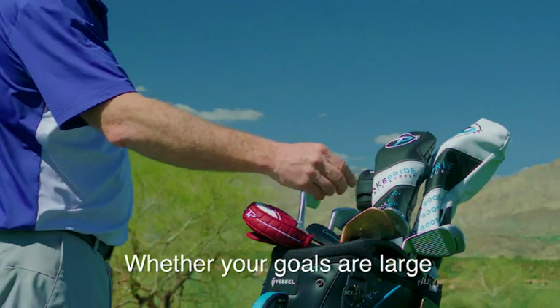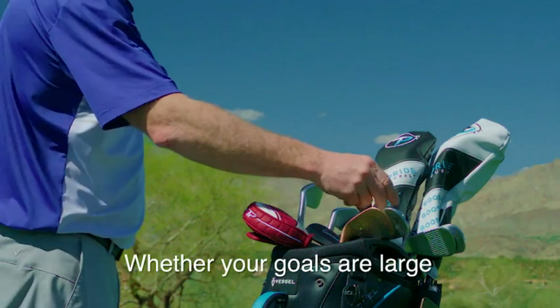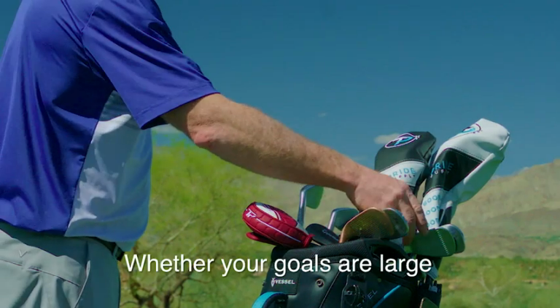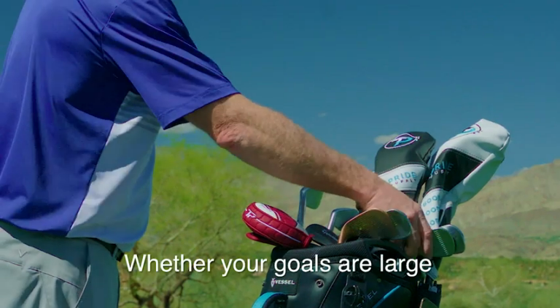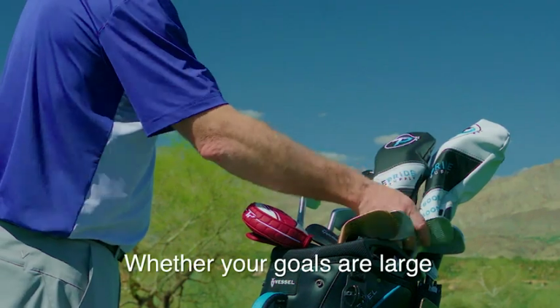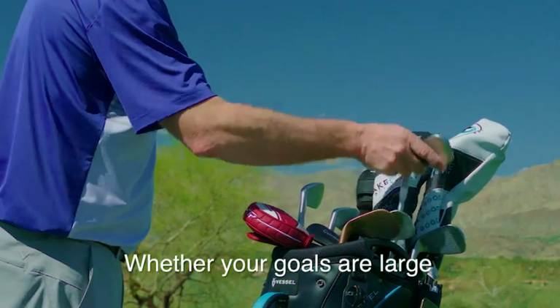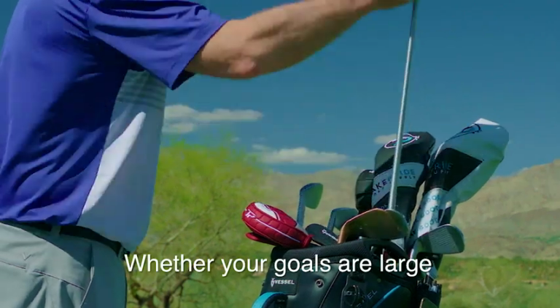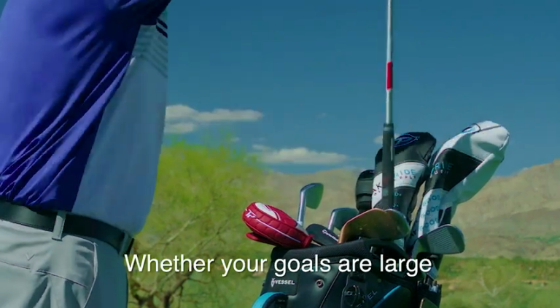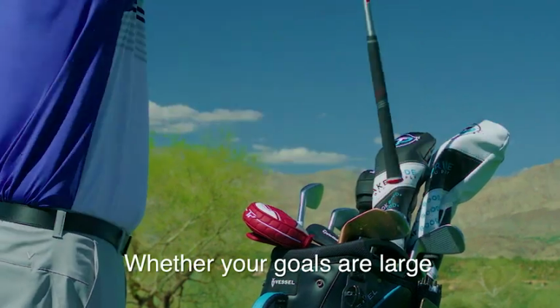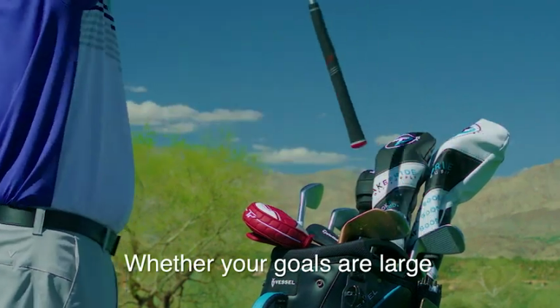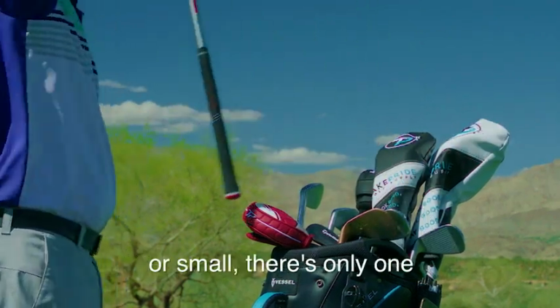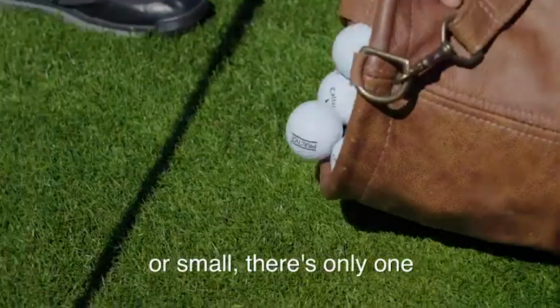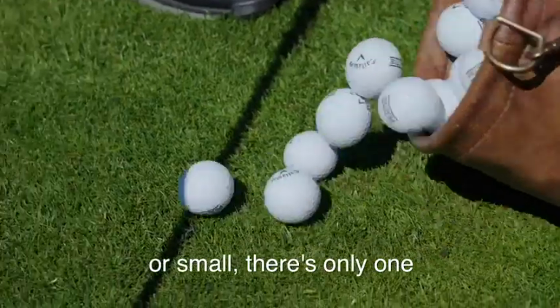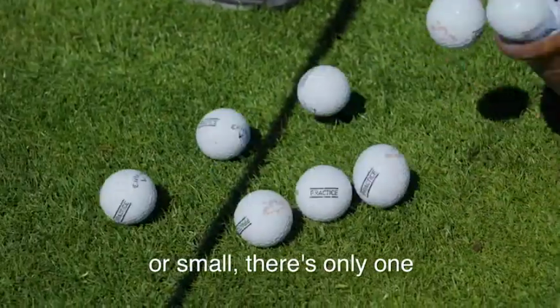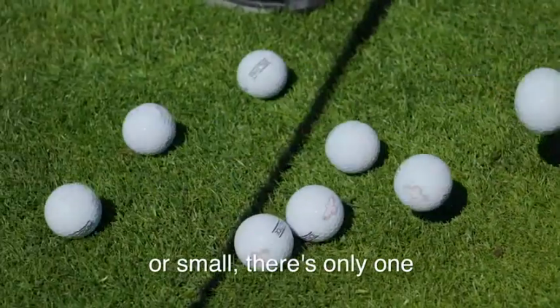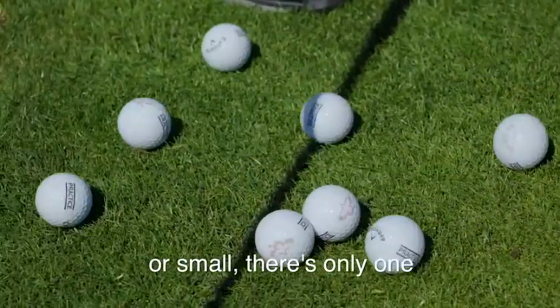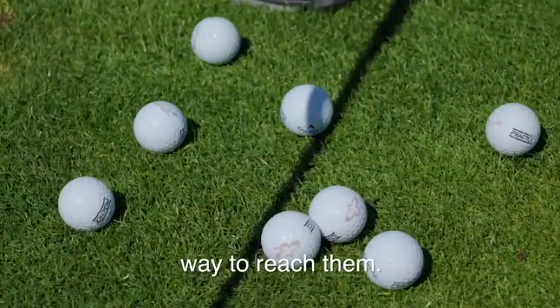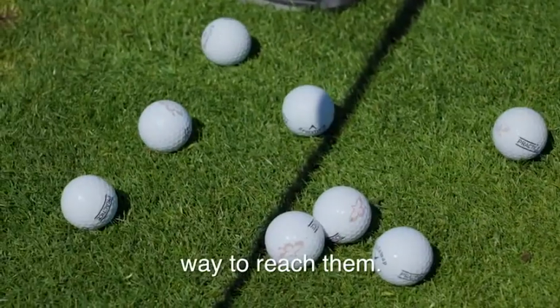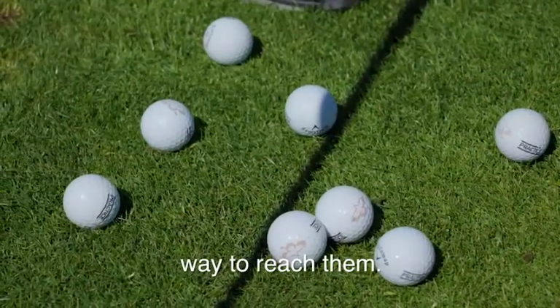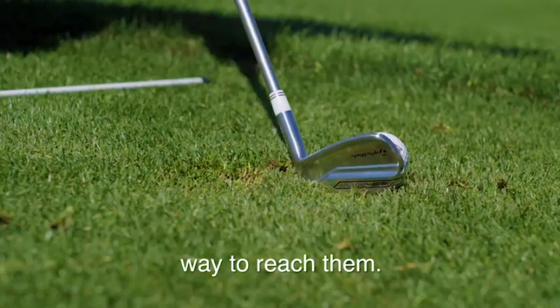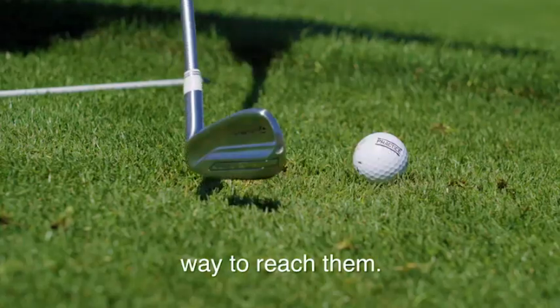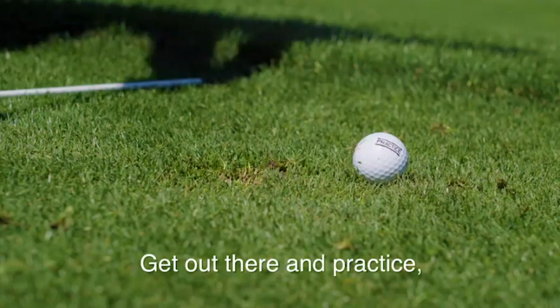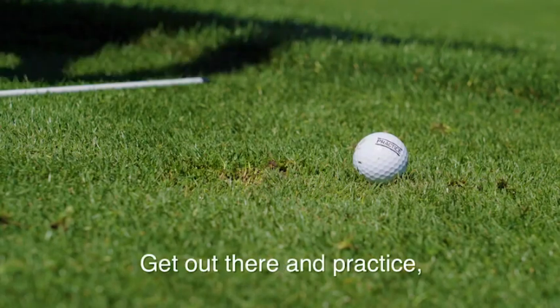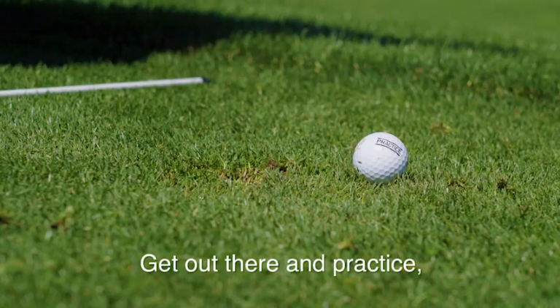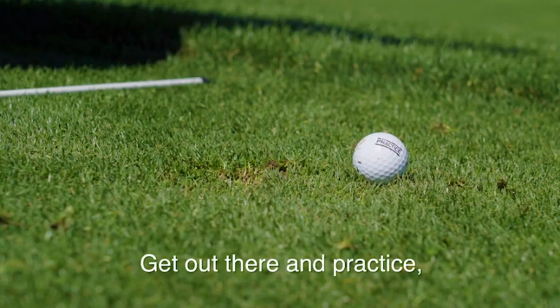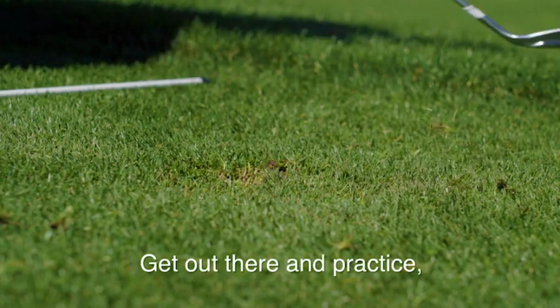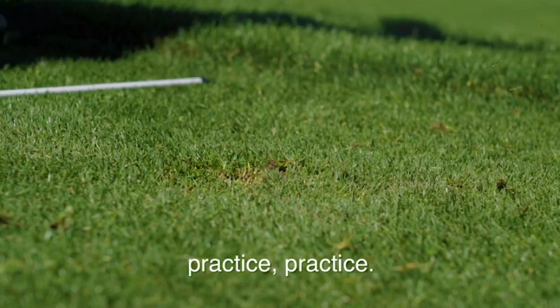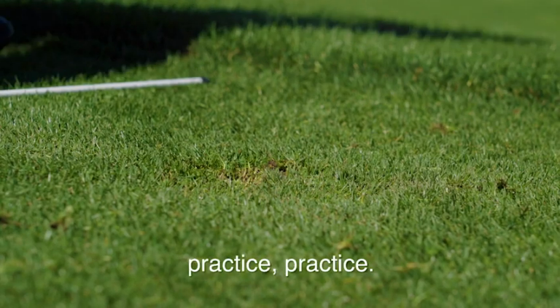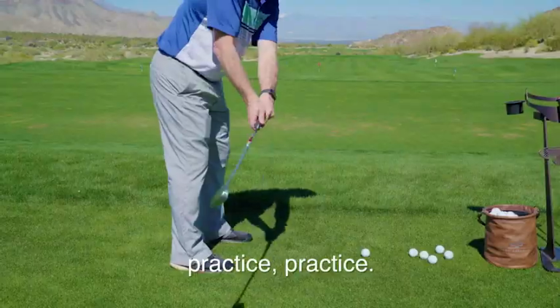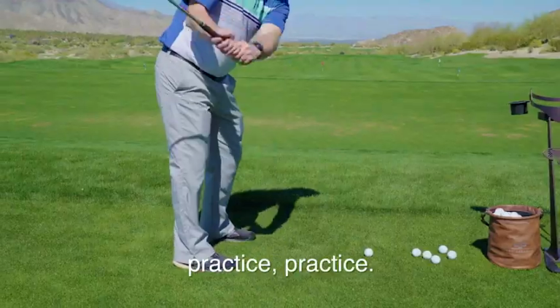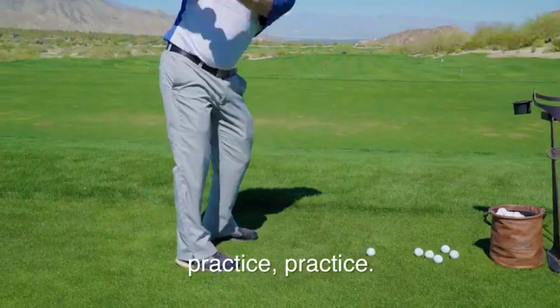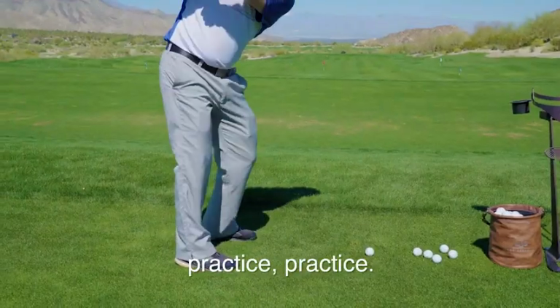Whether your goals are large or small, there's only one way to reach them. Get out there and practice, practice, practice.